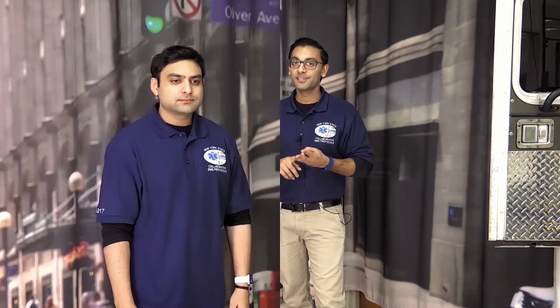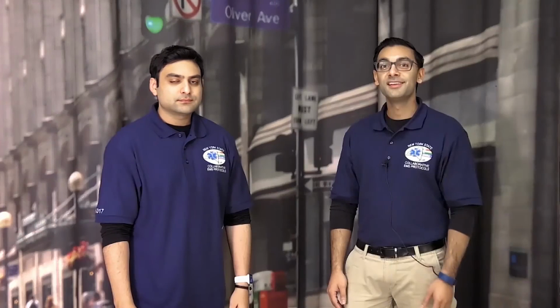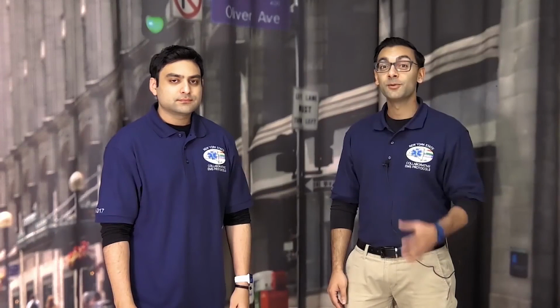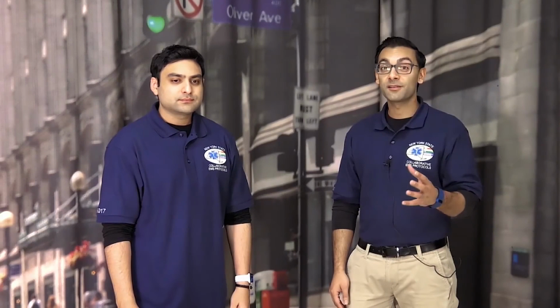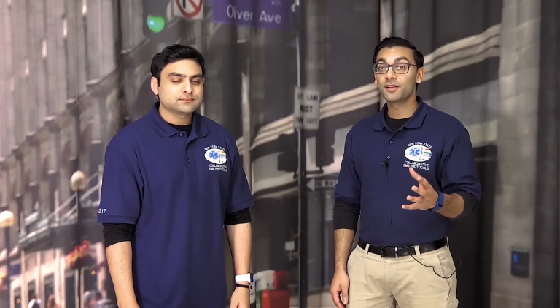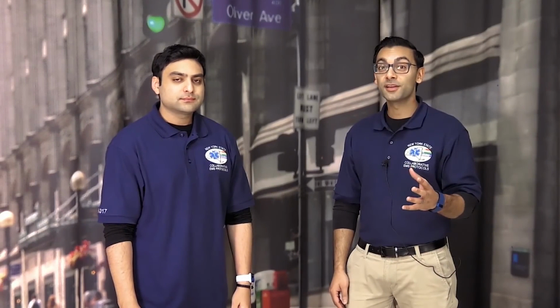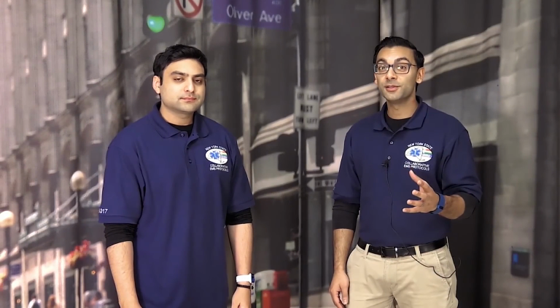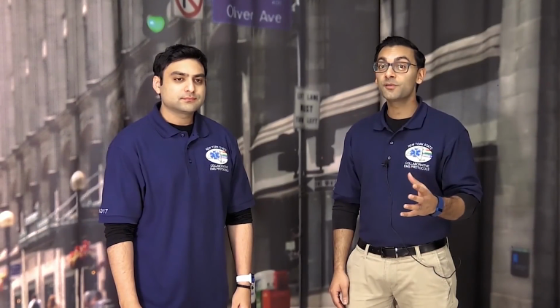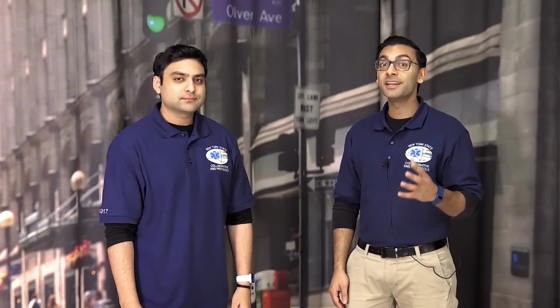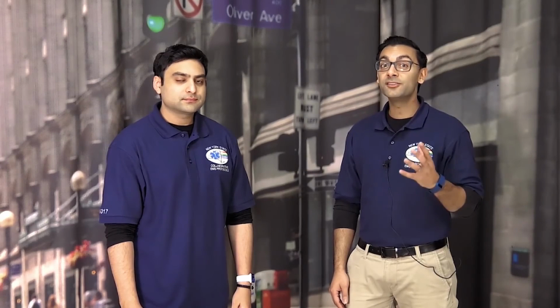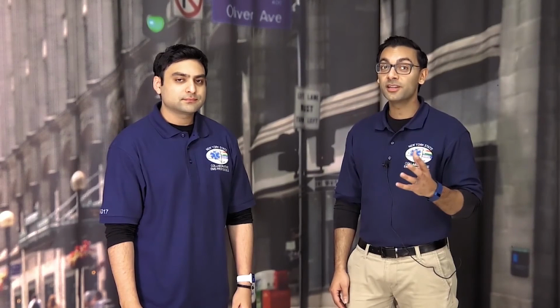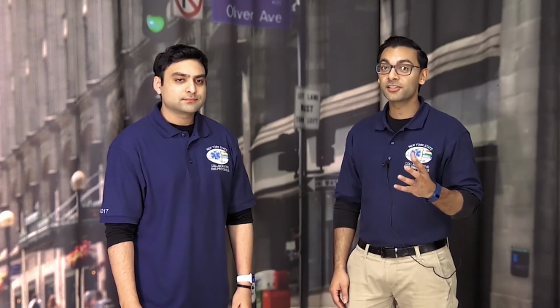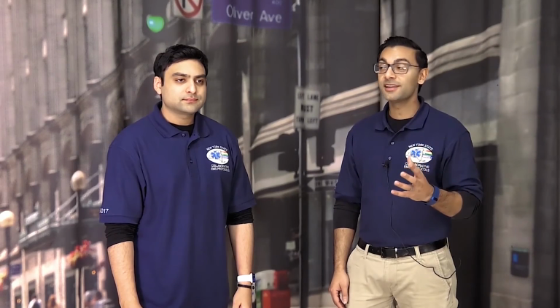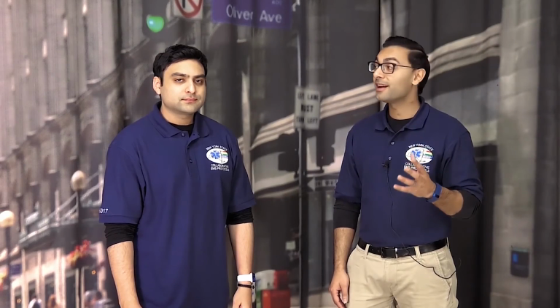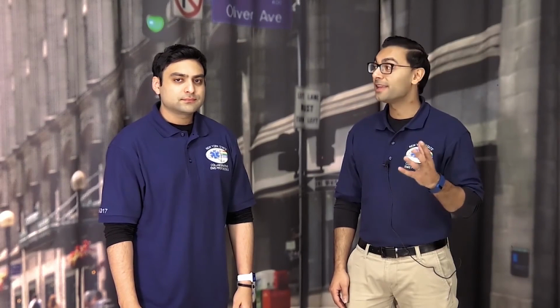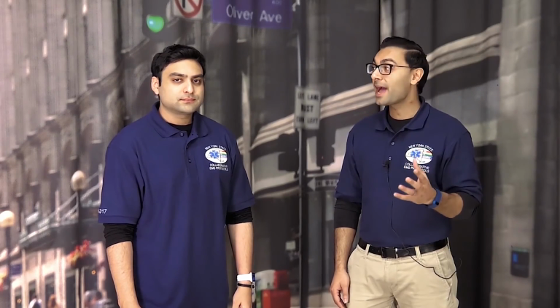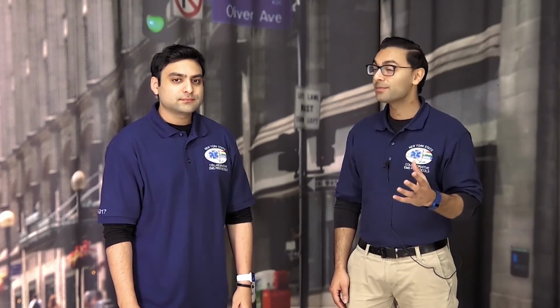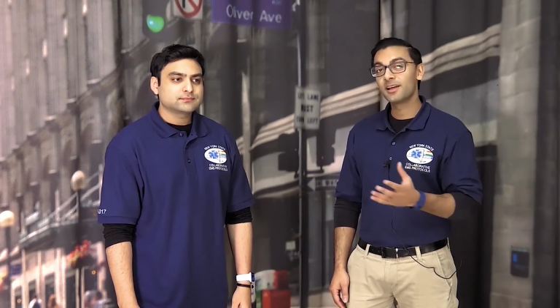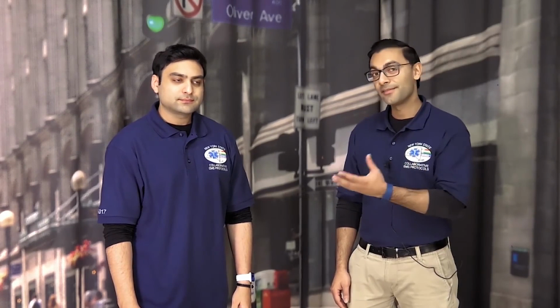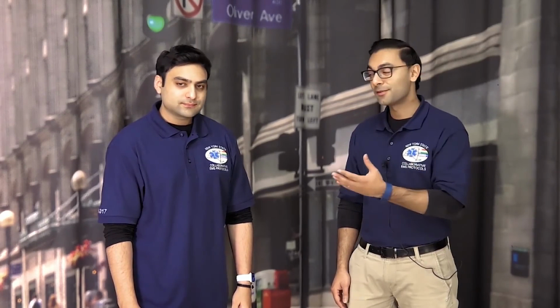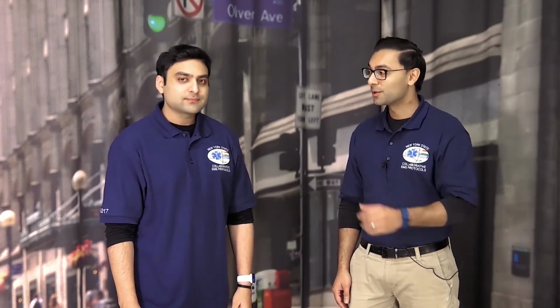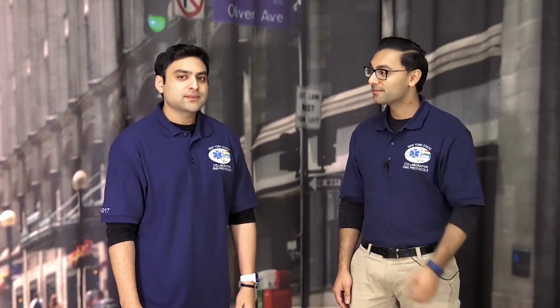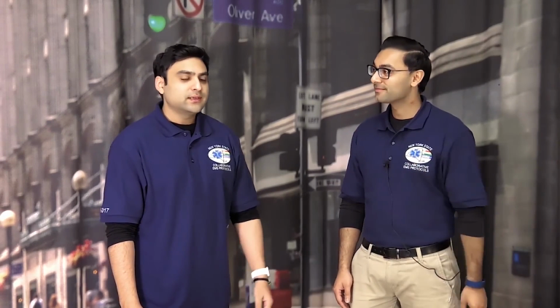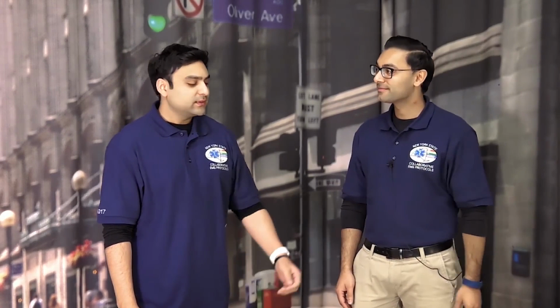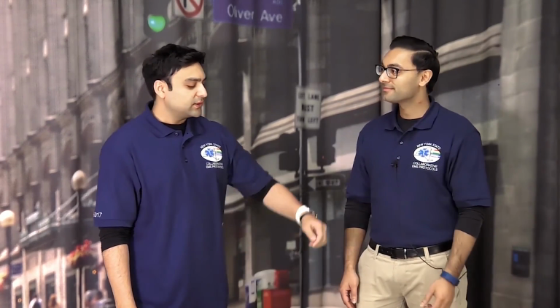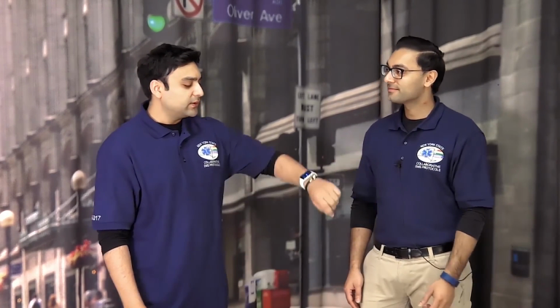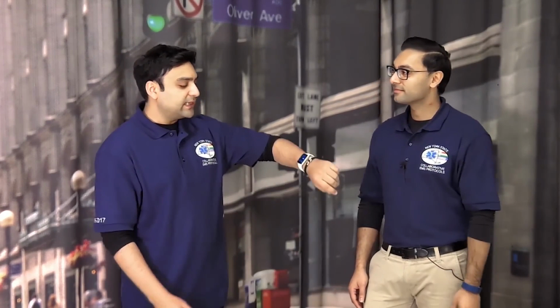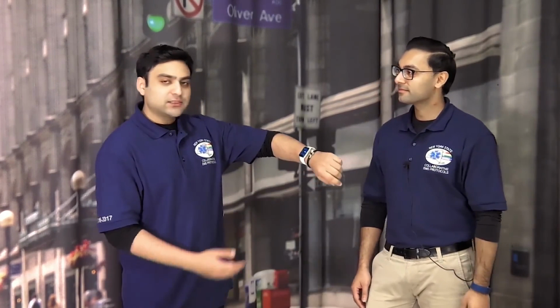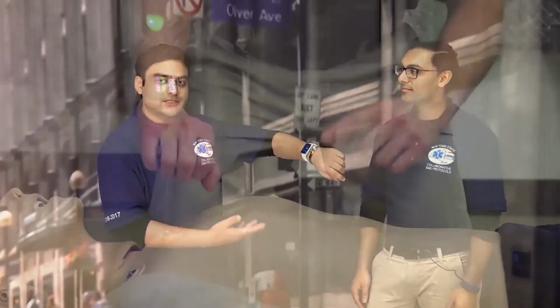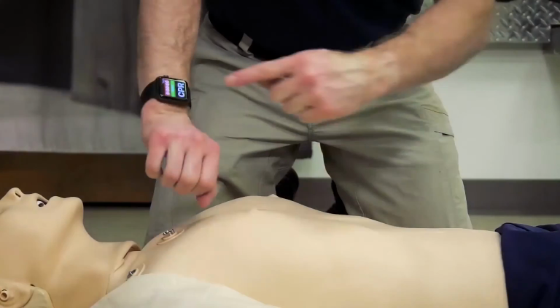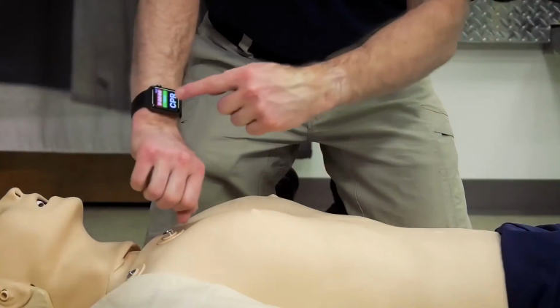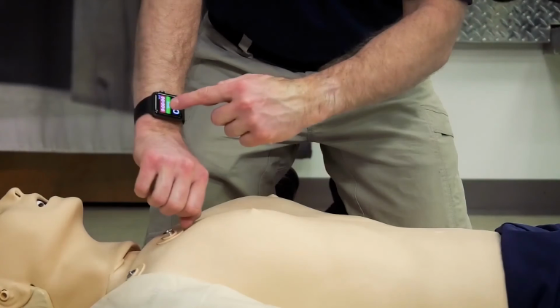So without further ado, for an introduction of the app, Afan Farooq. So as Dr. Ashad had mentioned, we basically came up with a plan on how we can provide a device that anybody who has an Apple Watch is able to use.